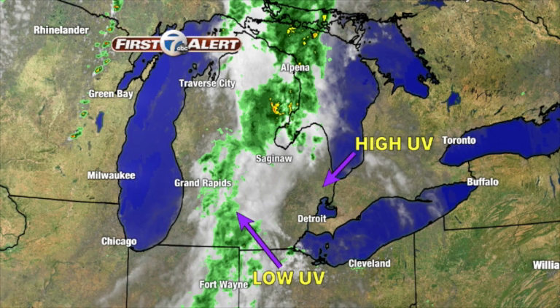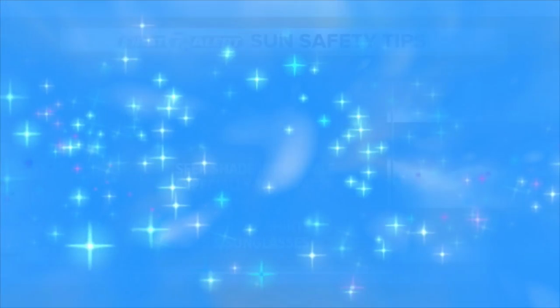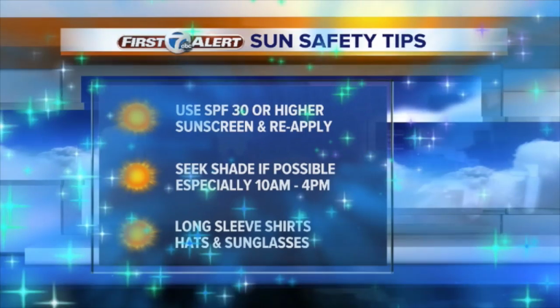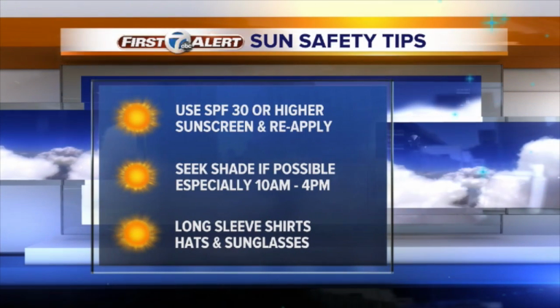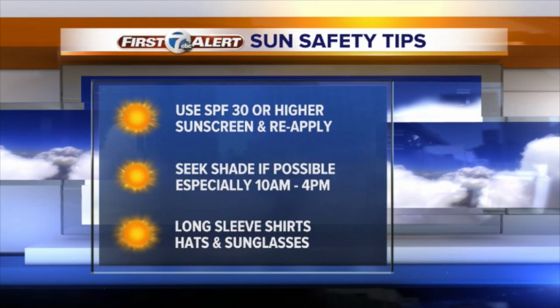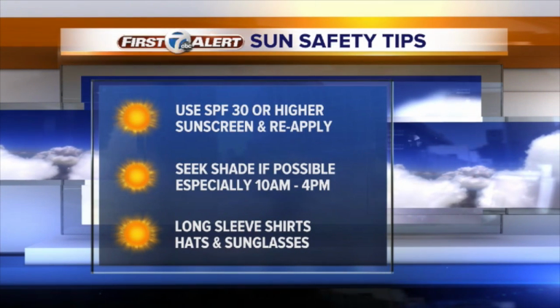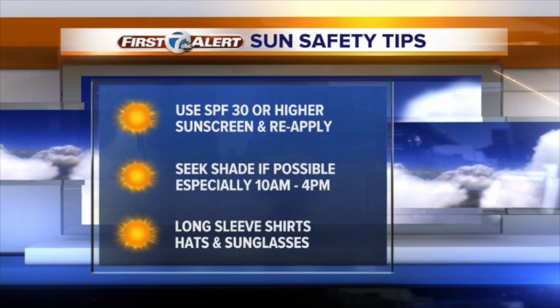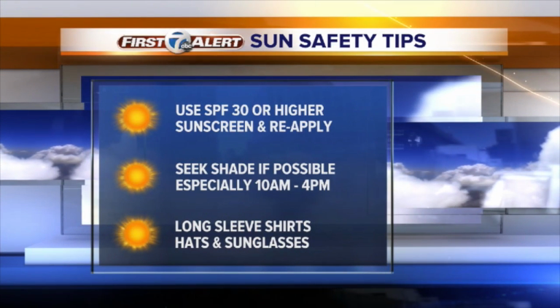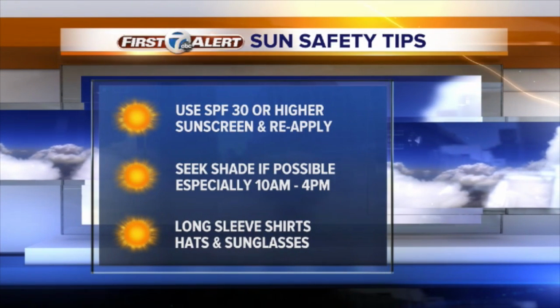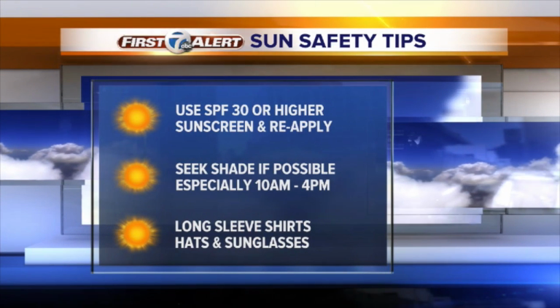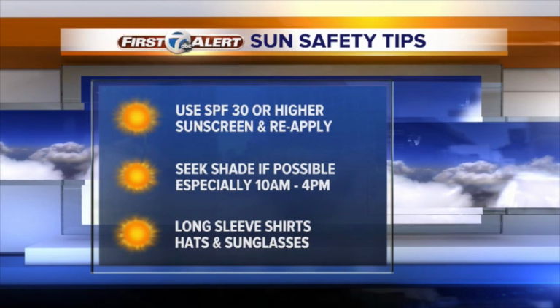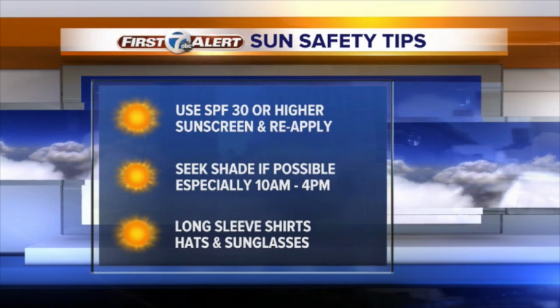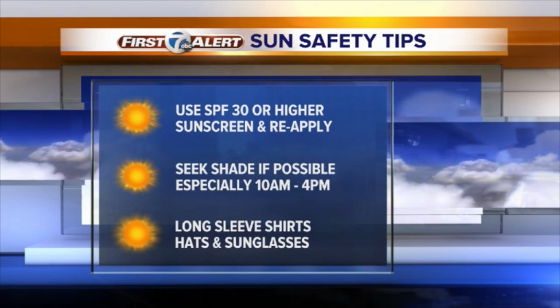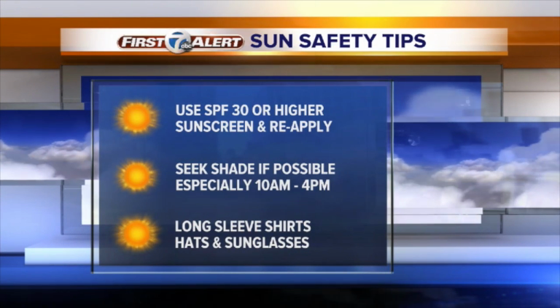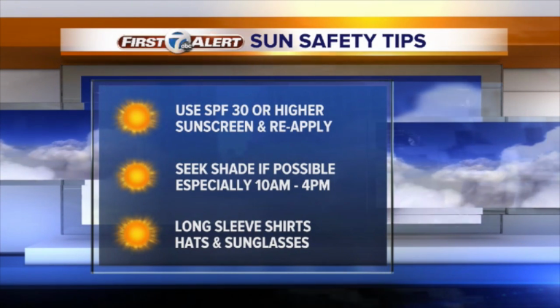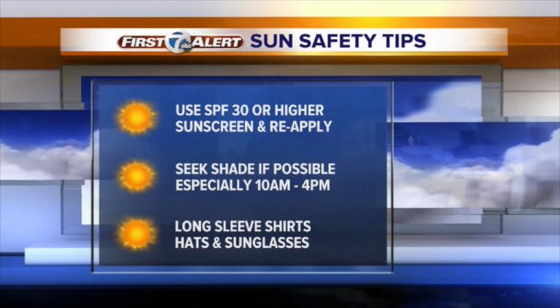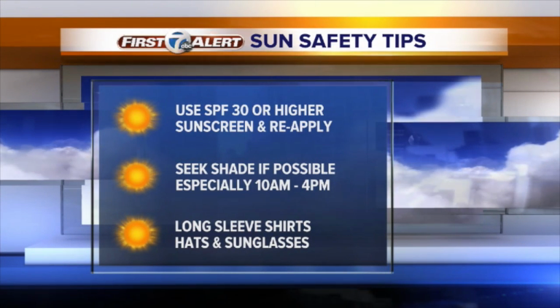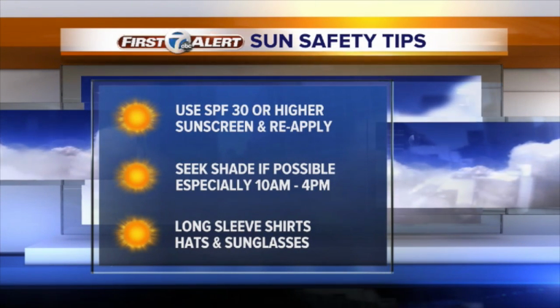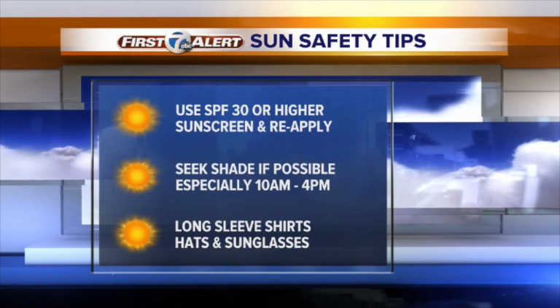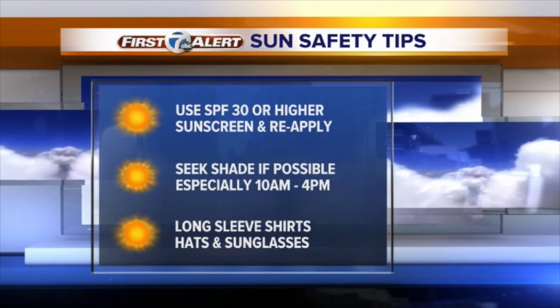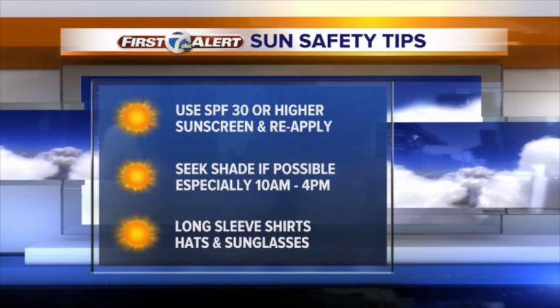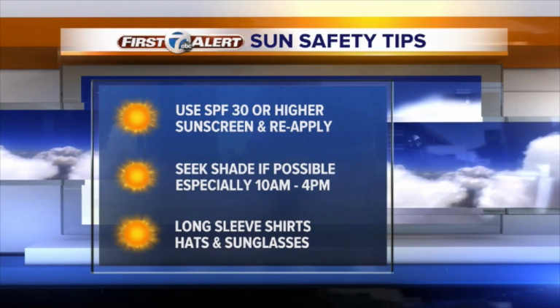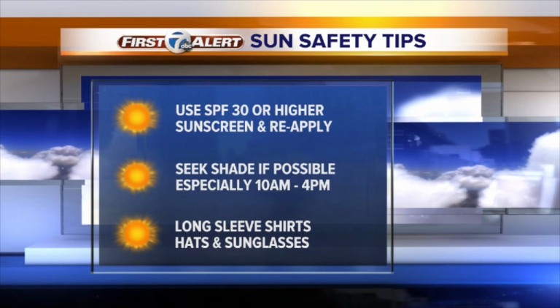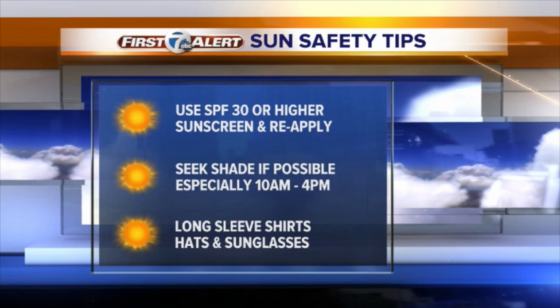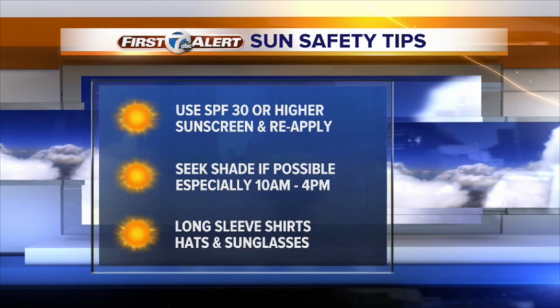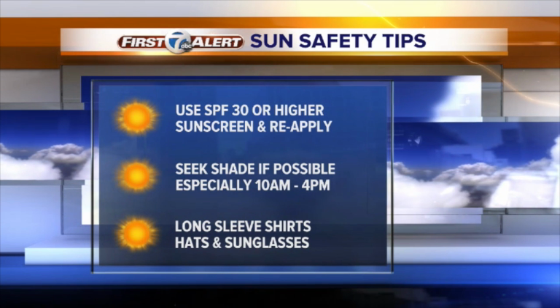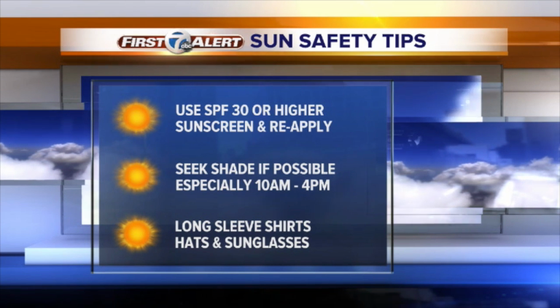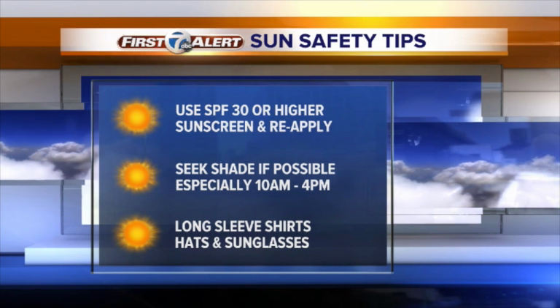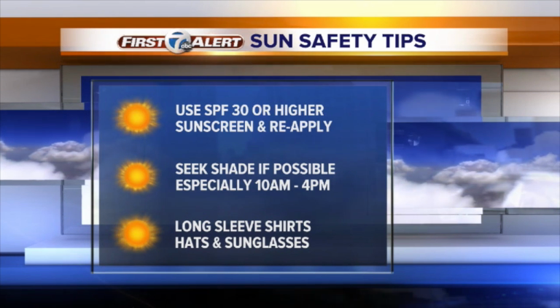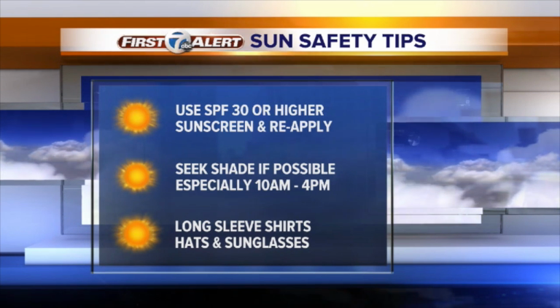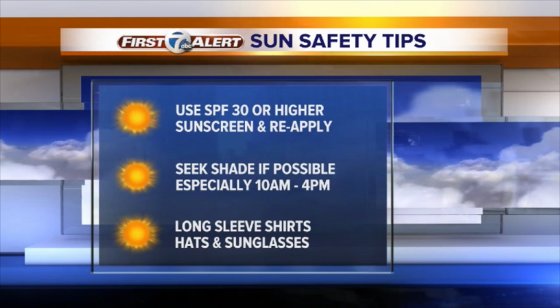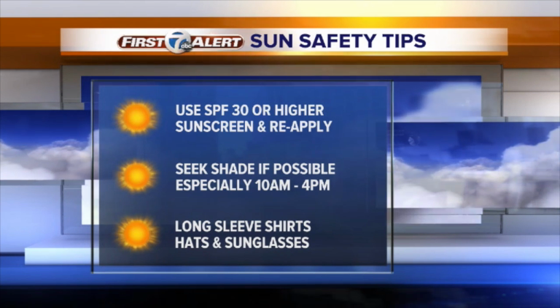We include the UV Index in our weather reports during the warmer times of year, so you can be sun safe. Too much sun can lead to skin cancer and cataracts.